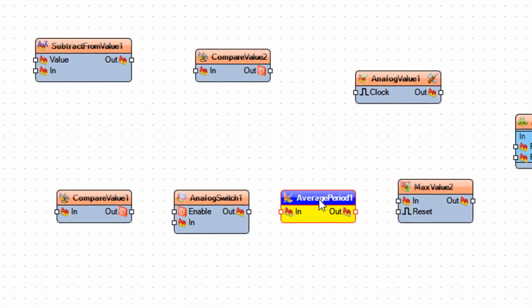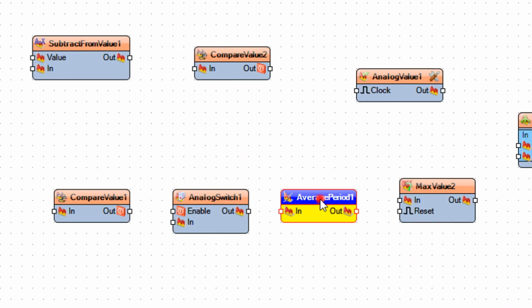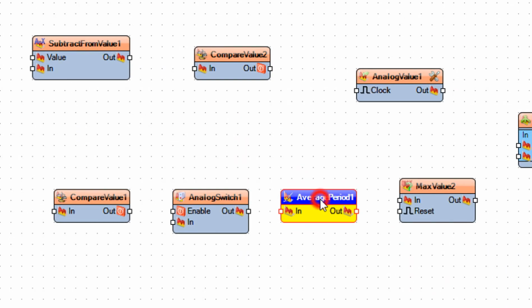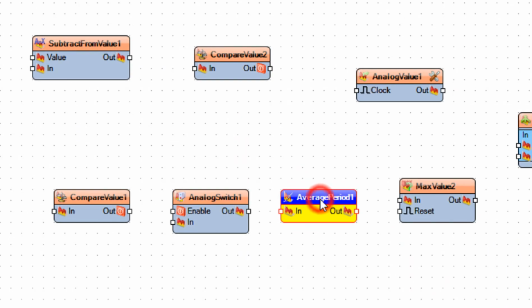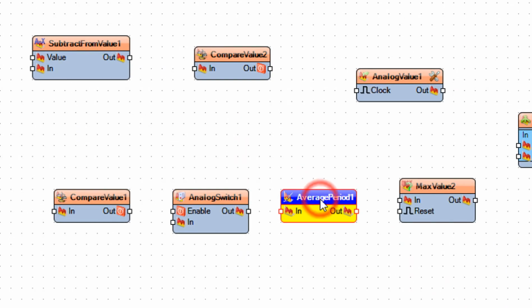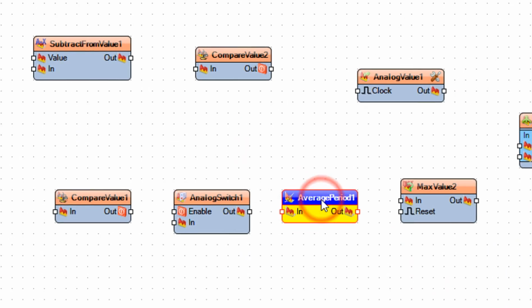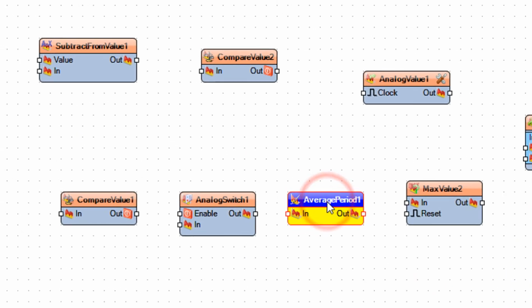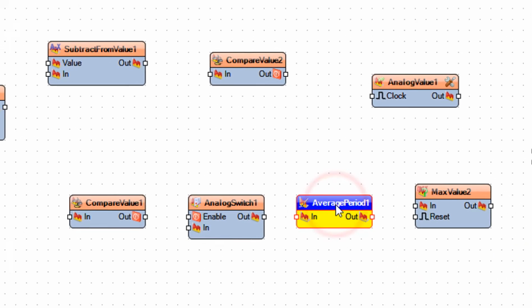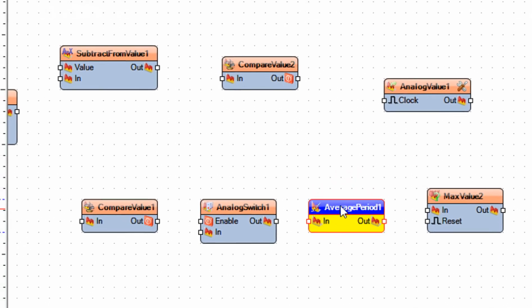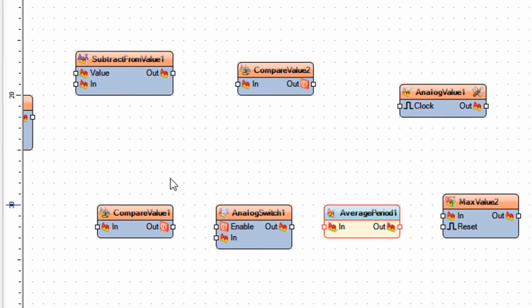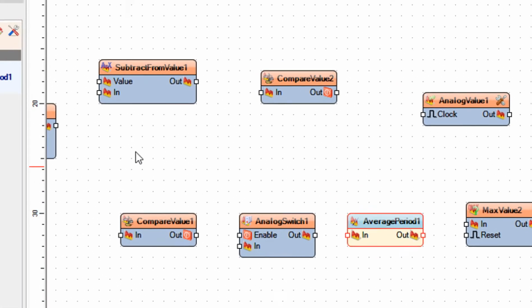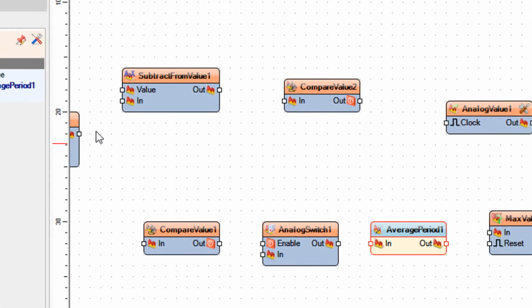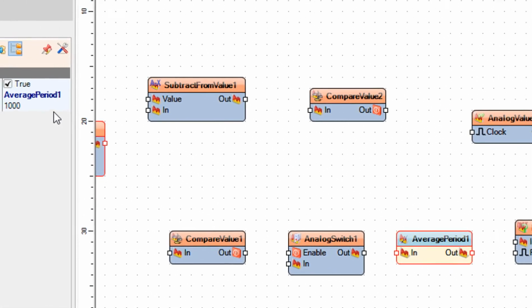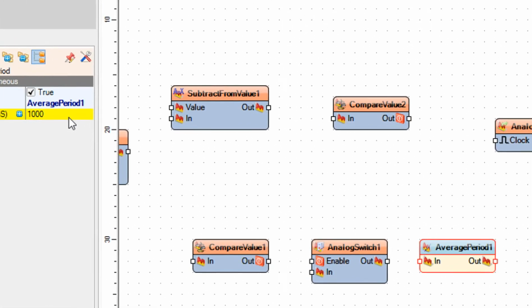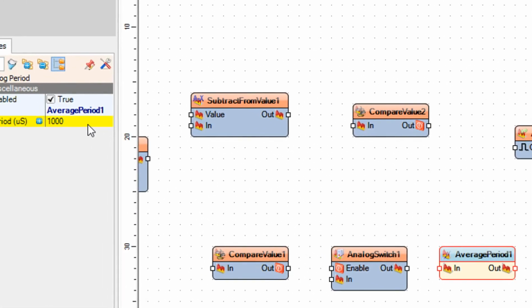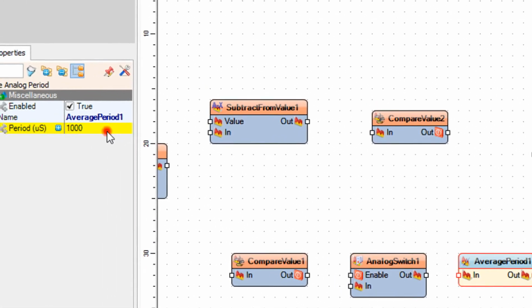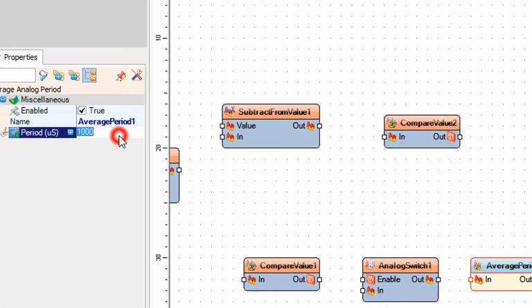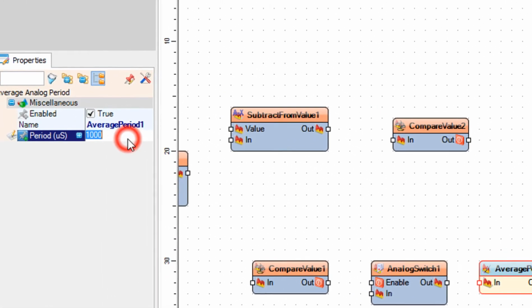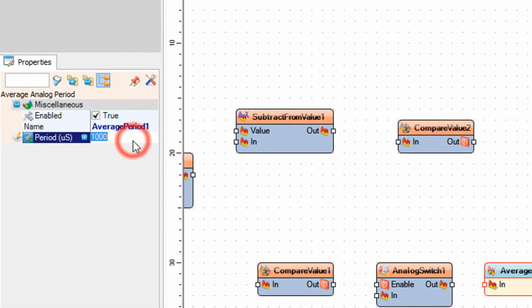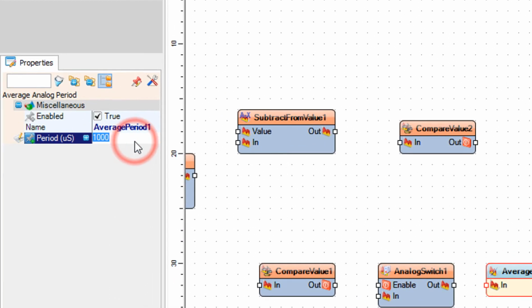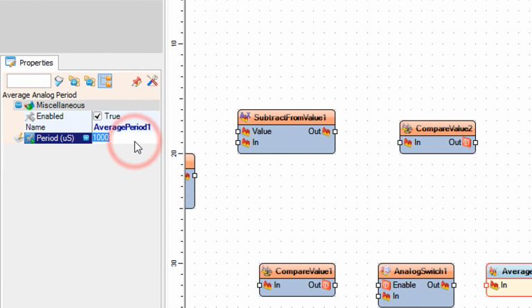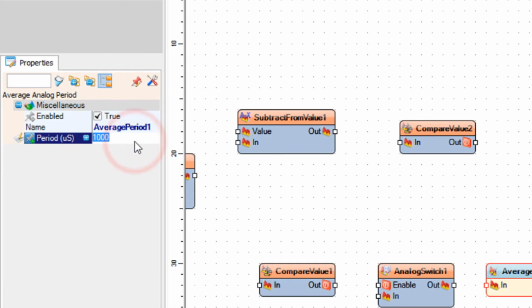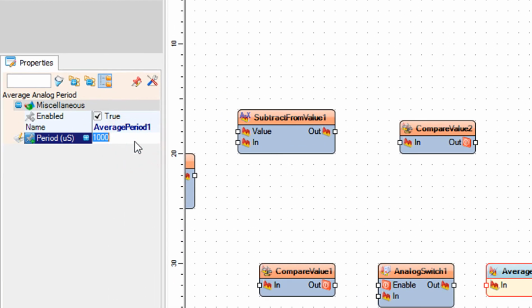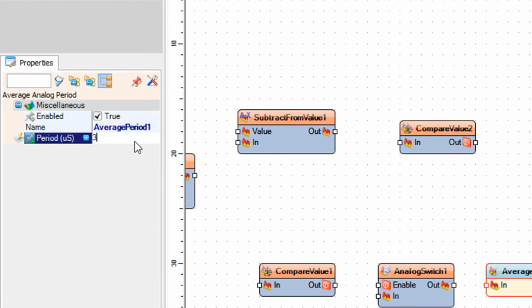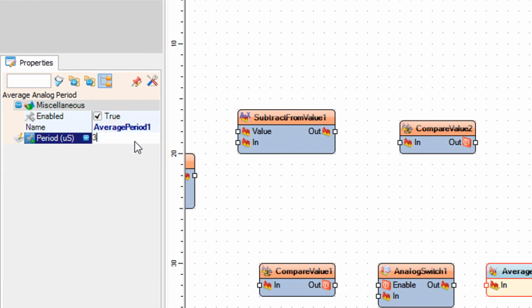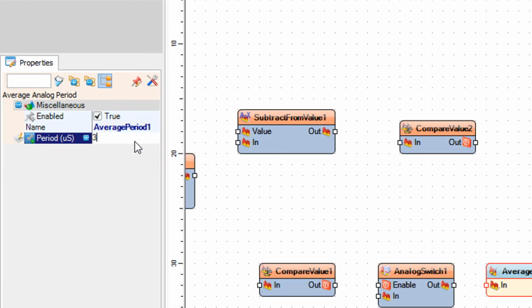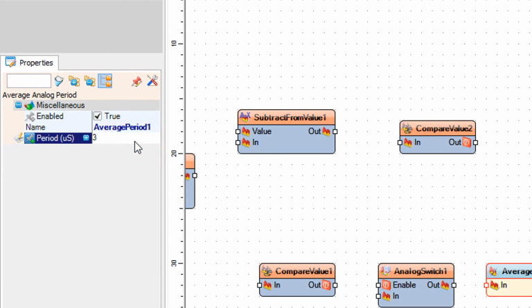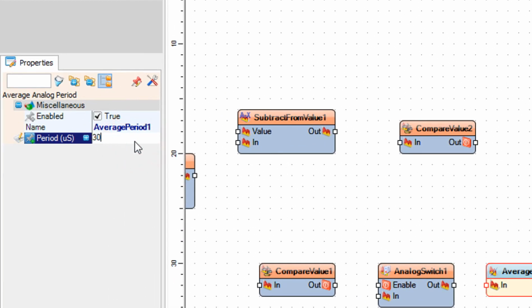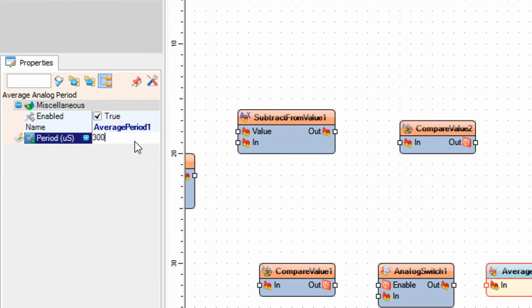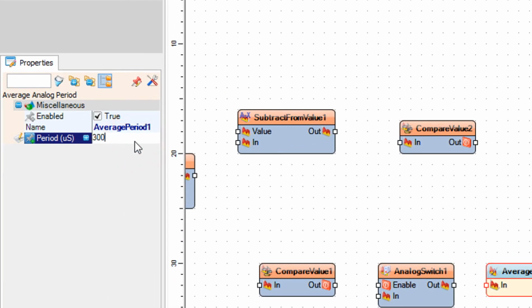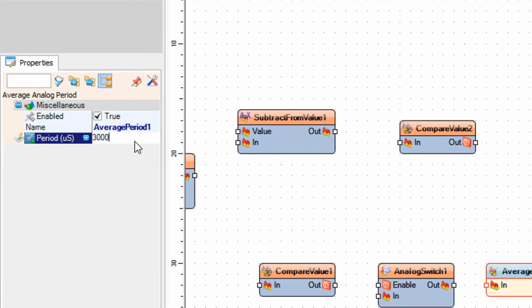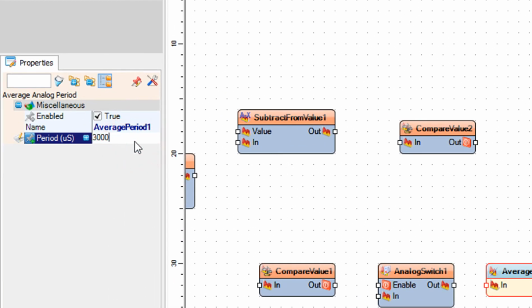Select average period 1 and in the properties window set period to 3000.